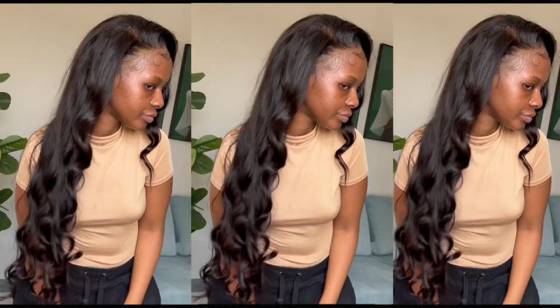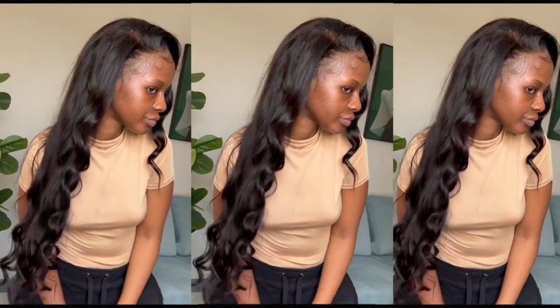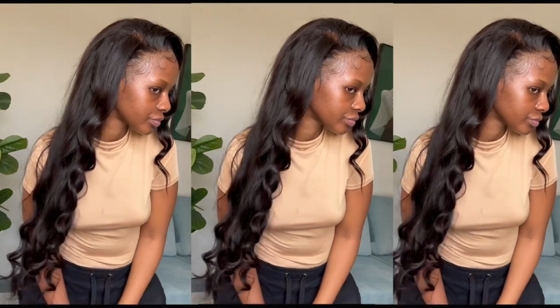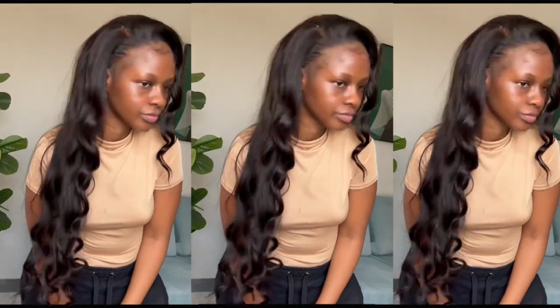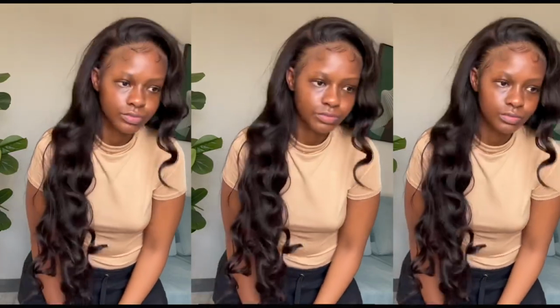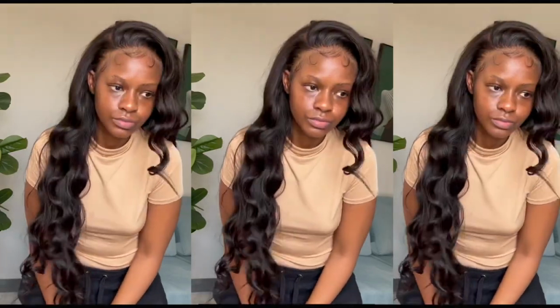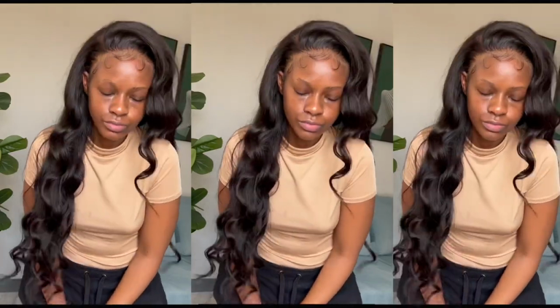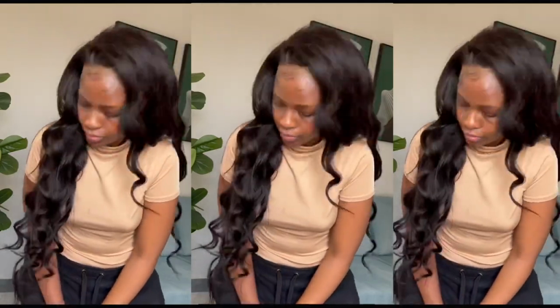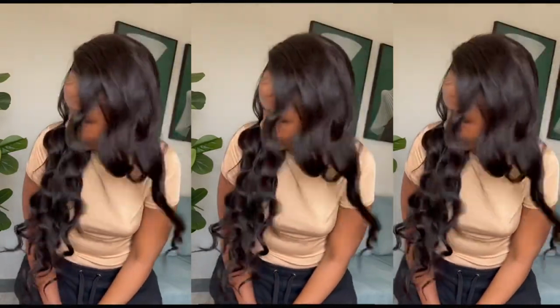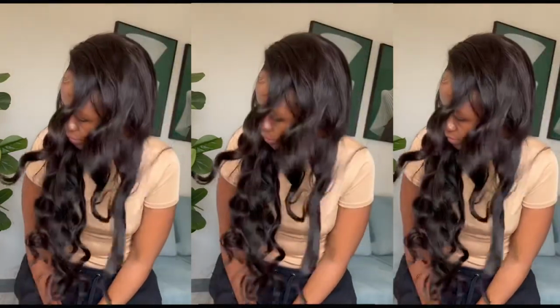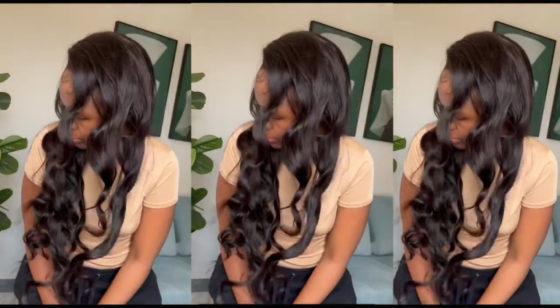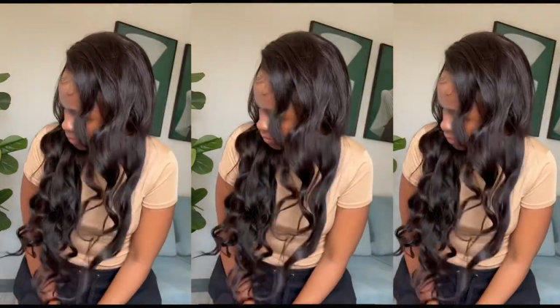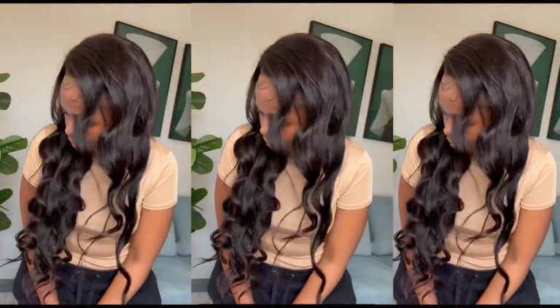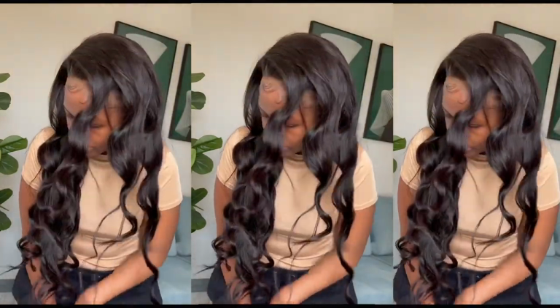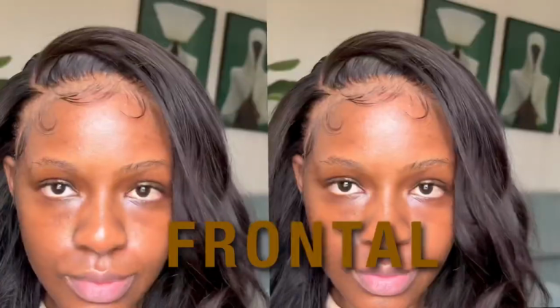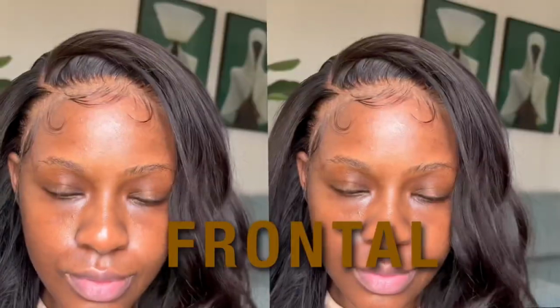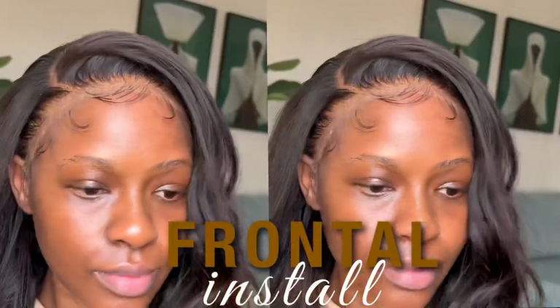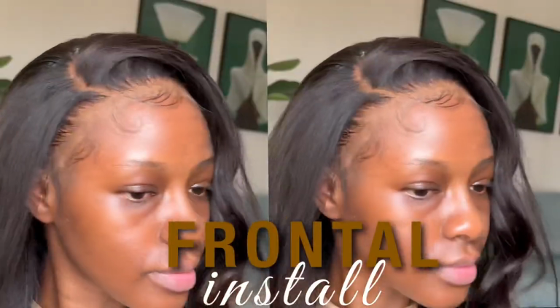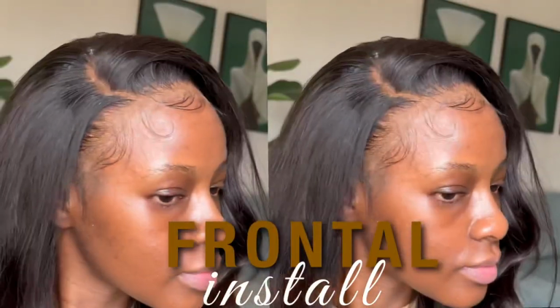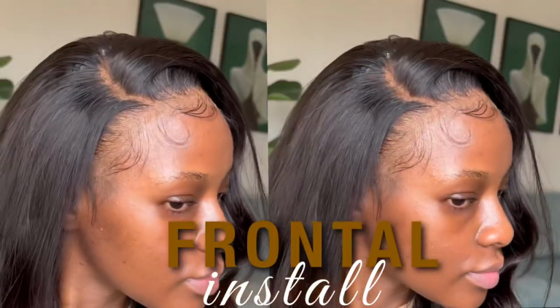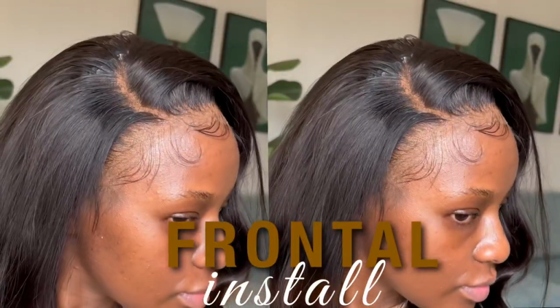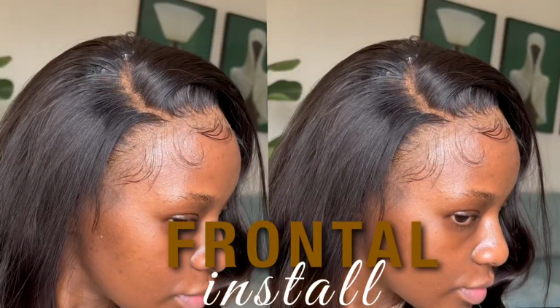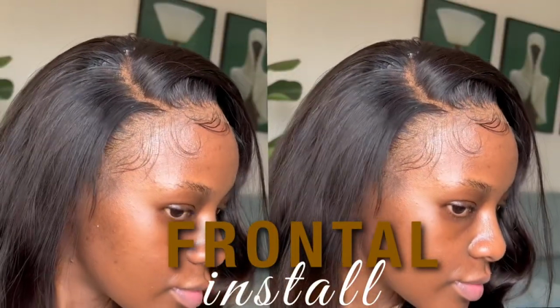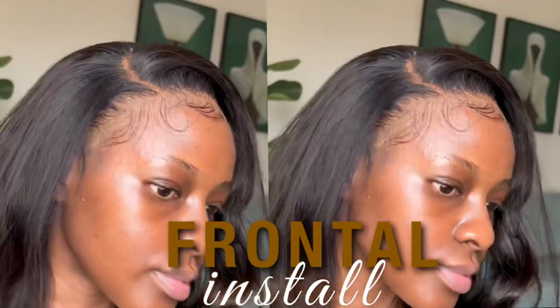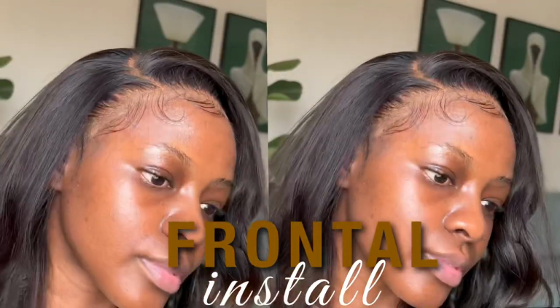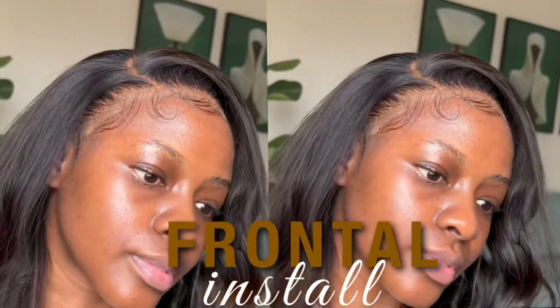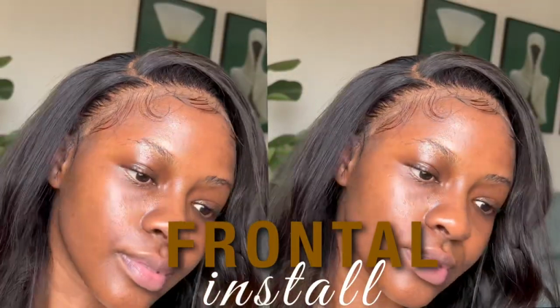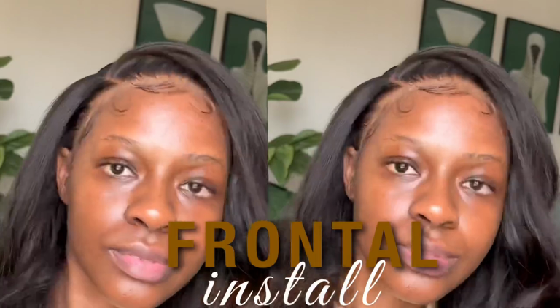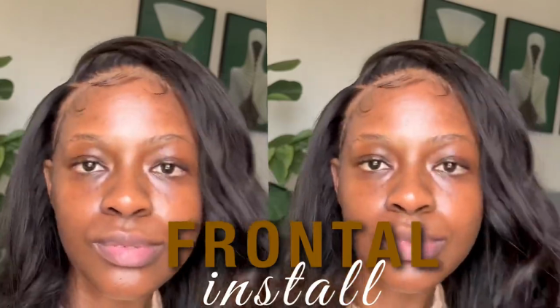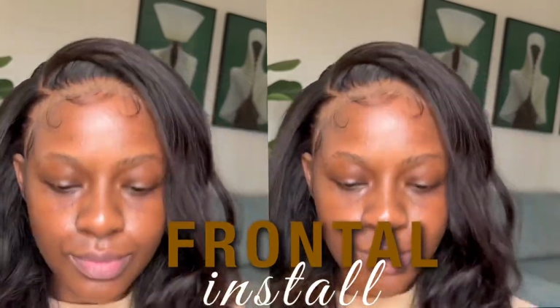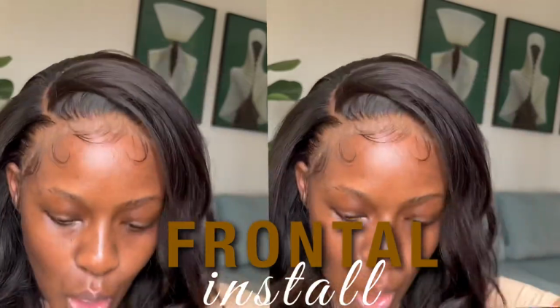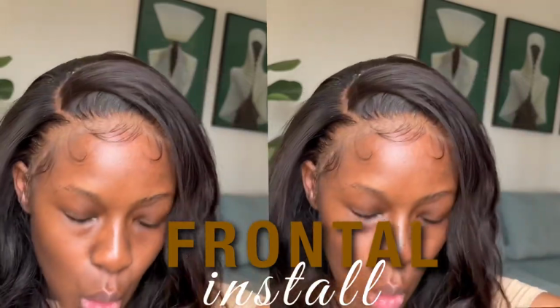Hey sweeties, welcome back to my channel! Today we have a hair install and styling video. Please don't forget to like, comment, and subscribe.